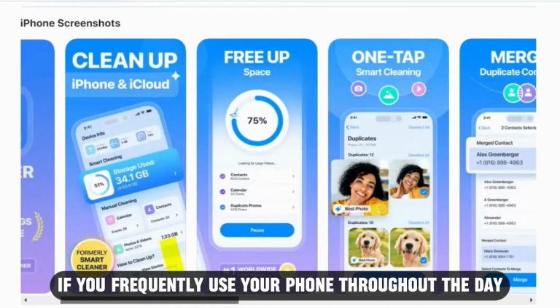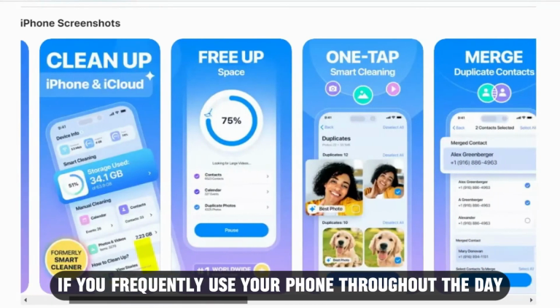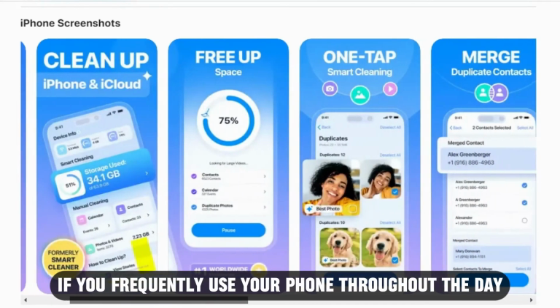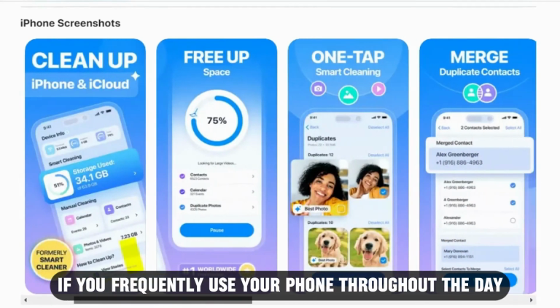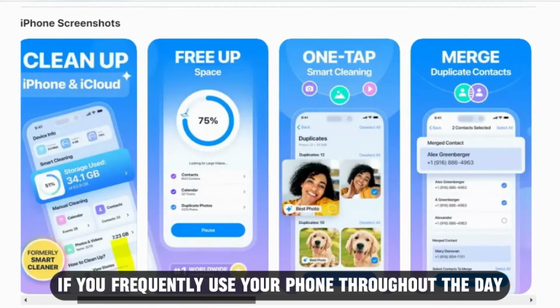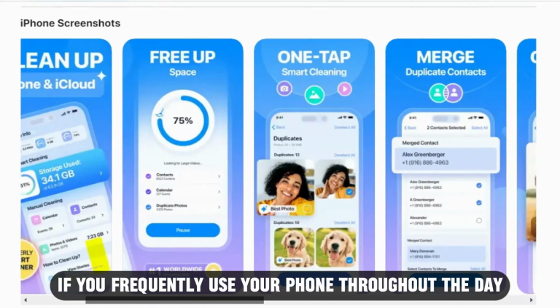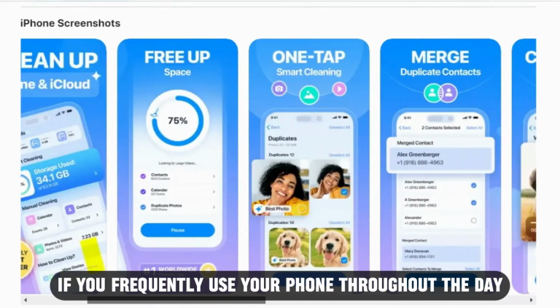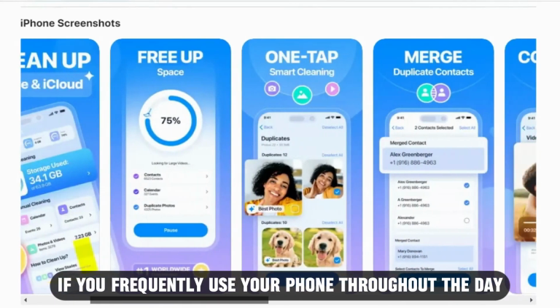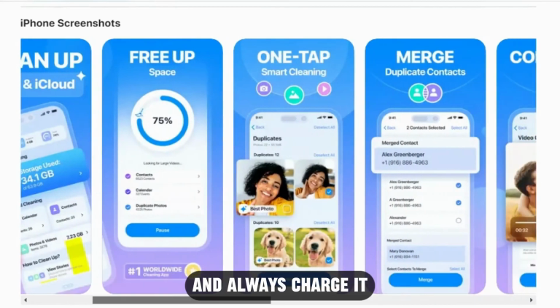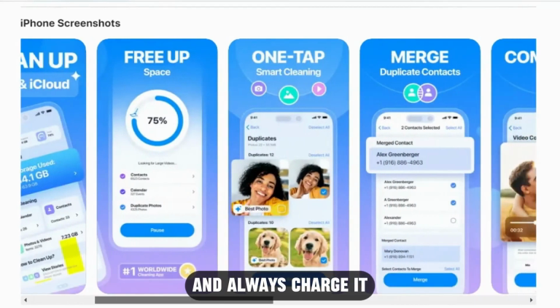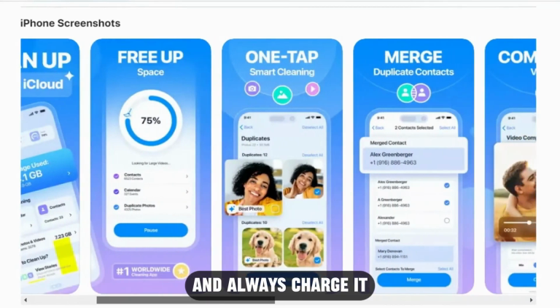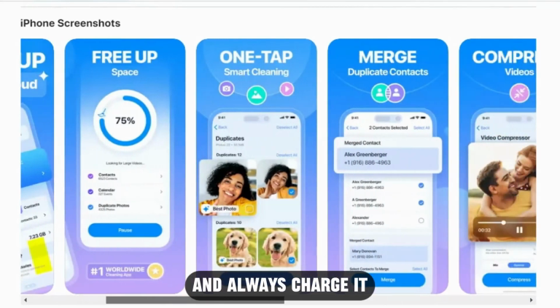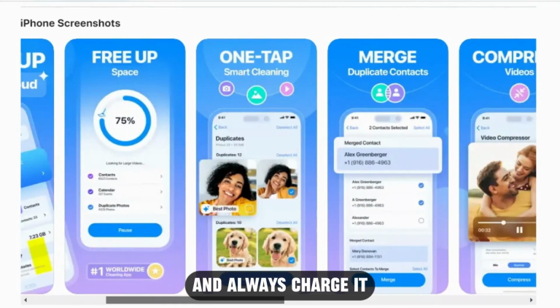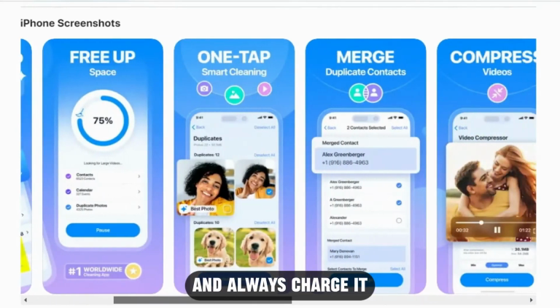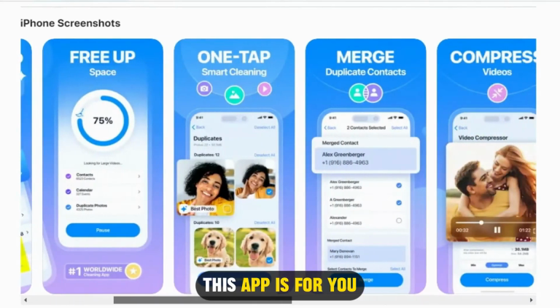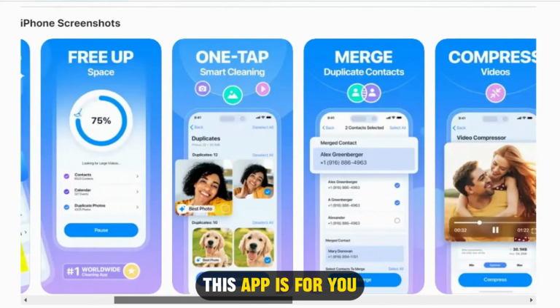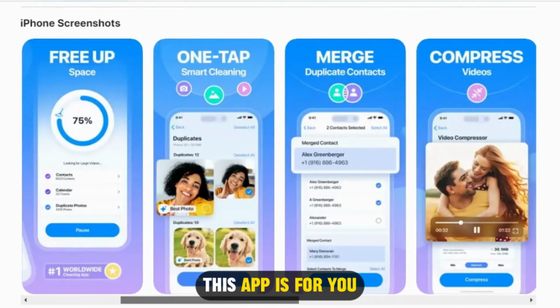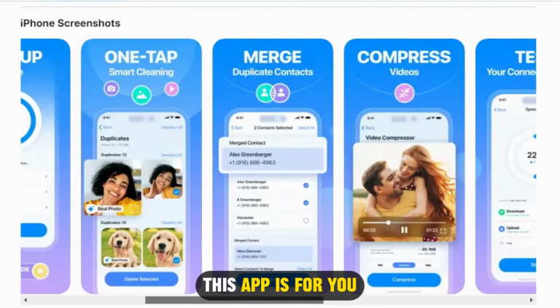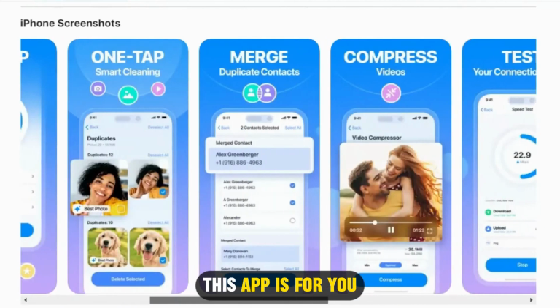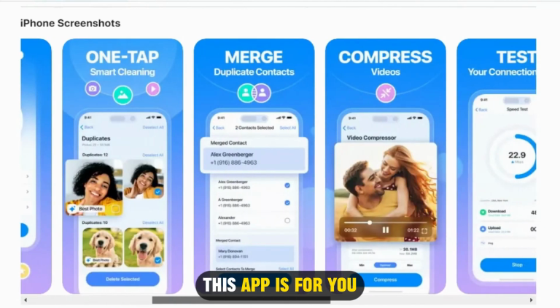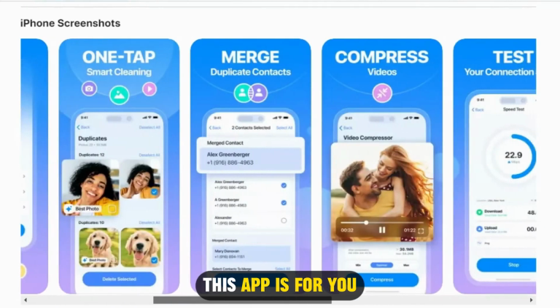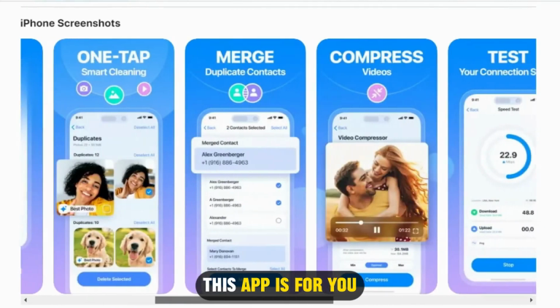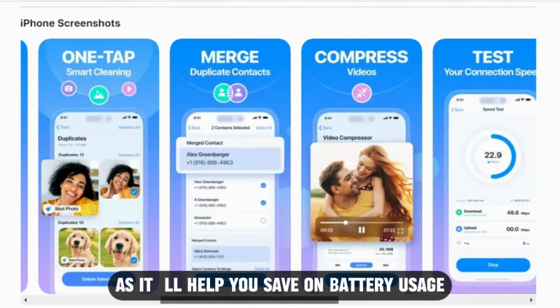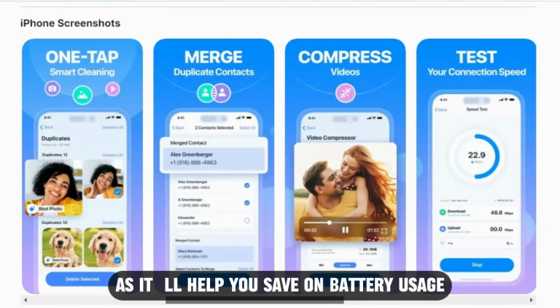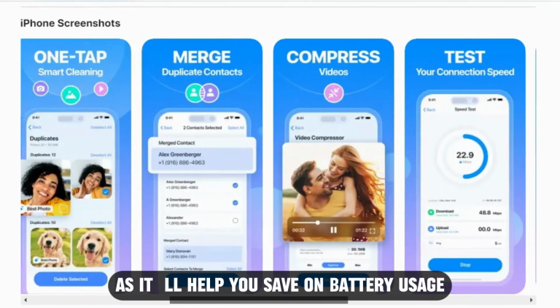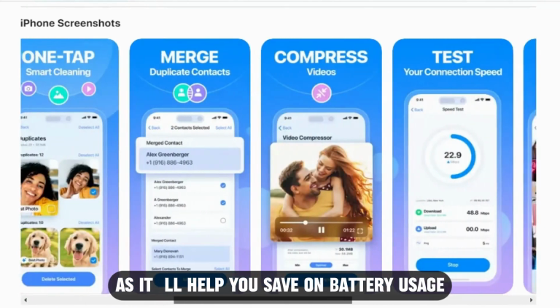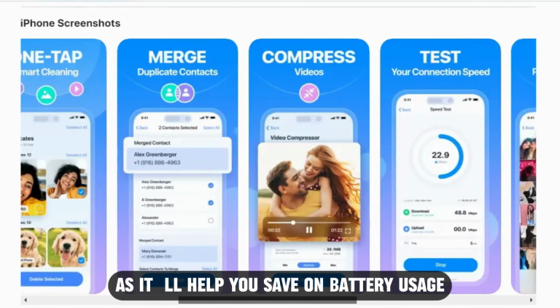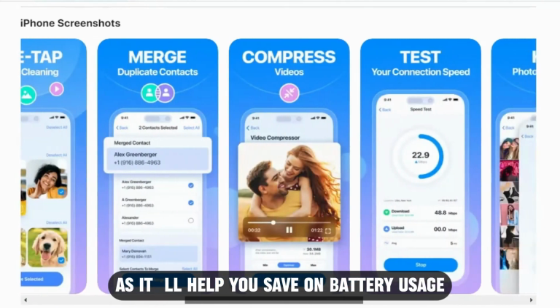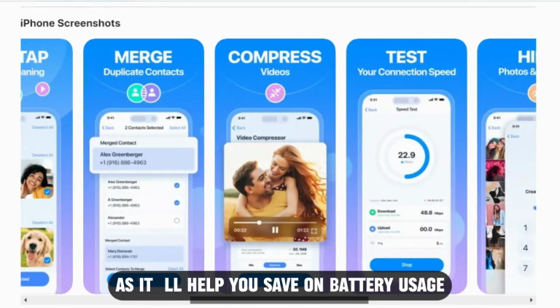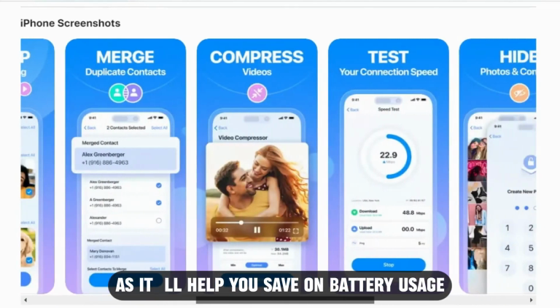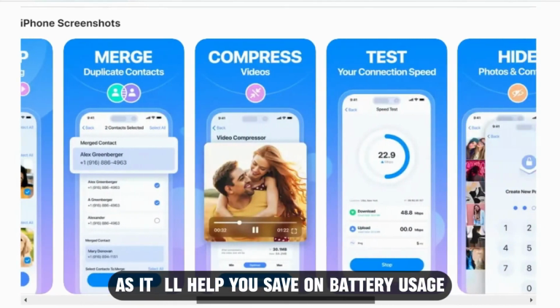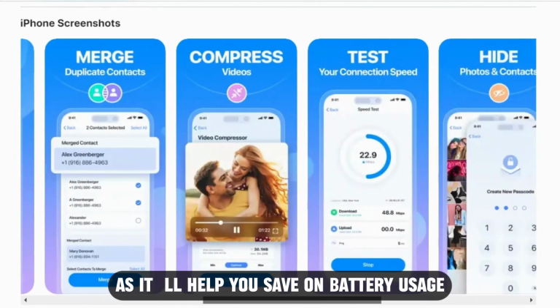If you frequently use your phone throughout the day and always charge it, this app is for you, as it'll help you save on battery usage.